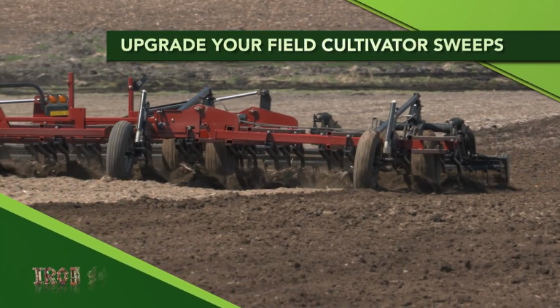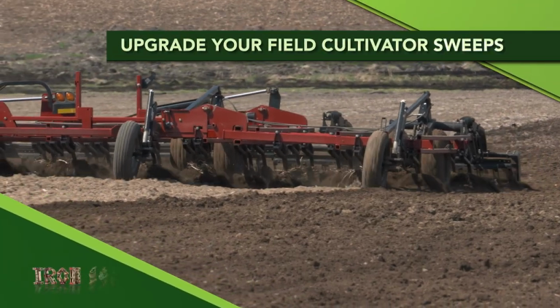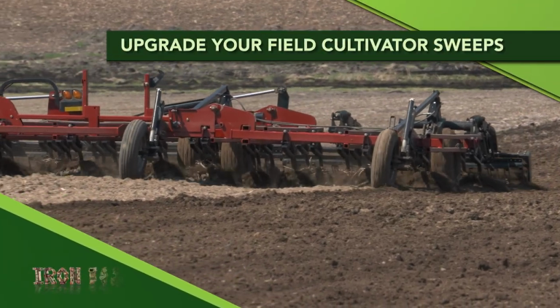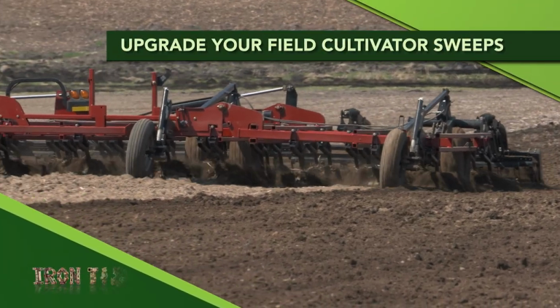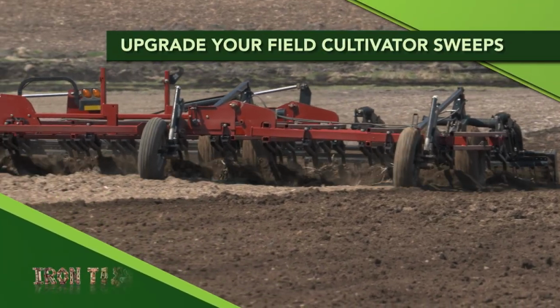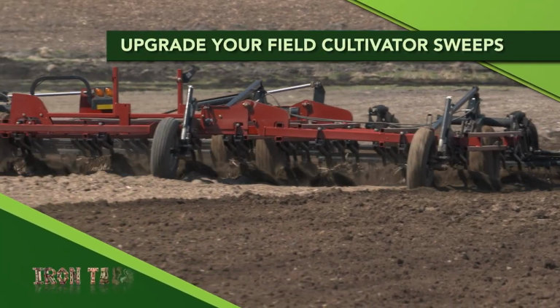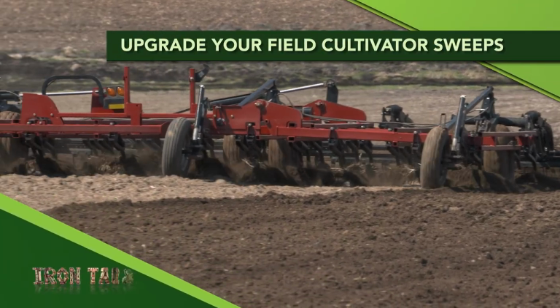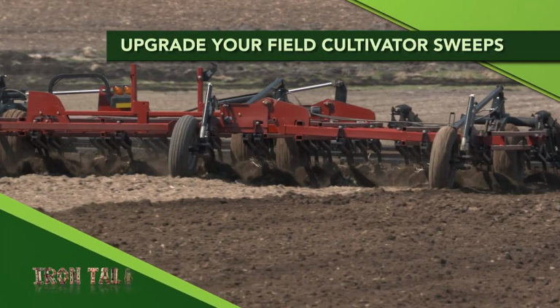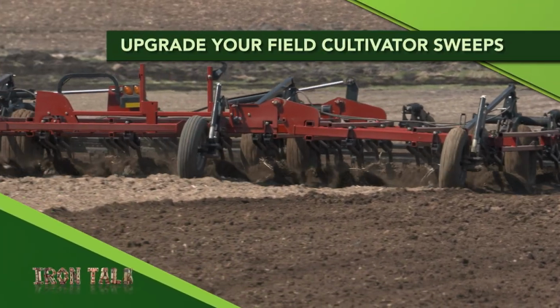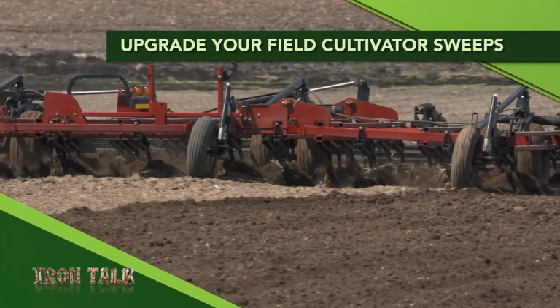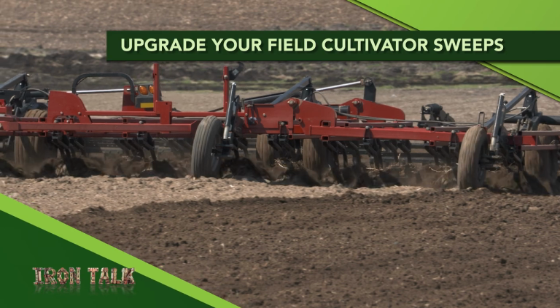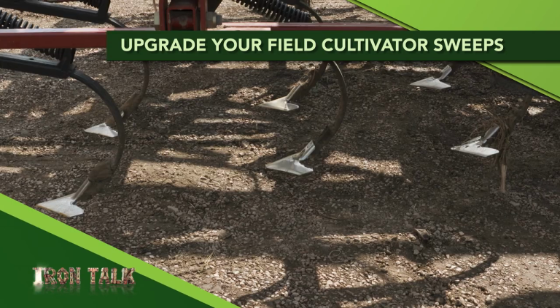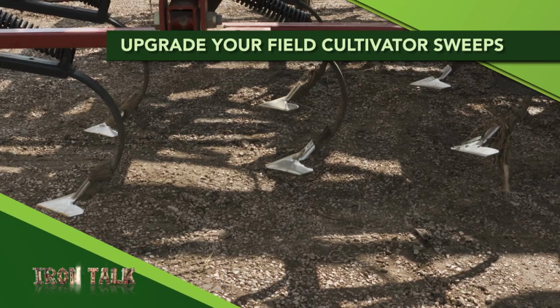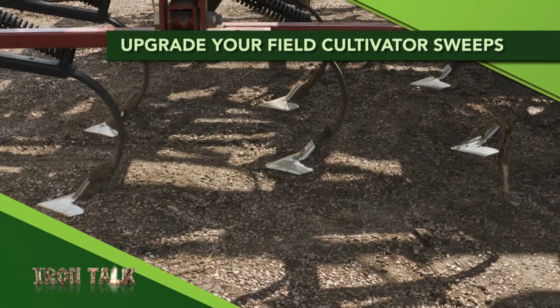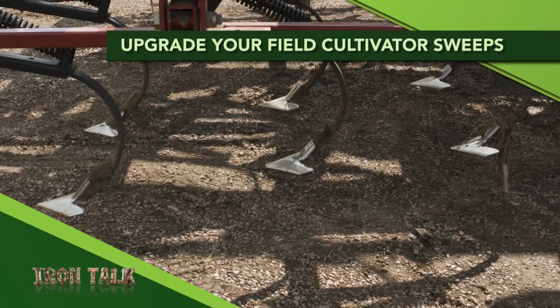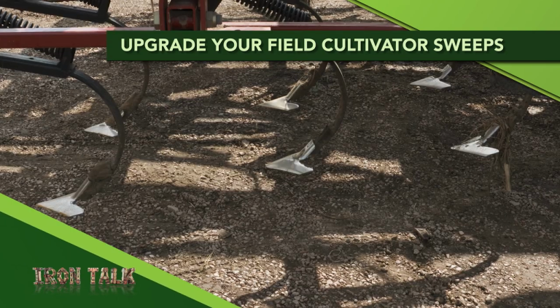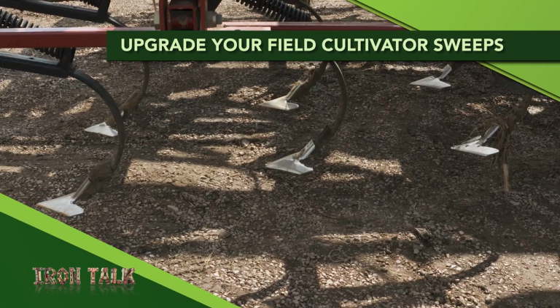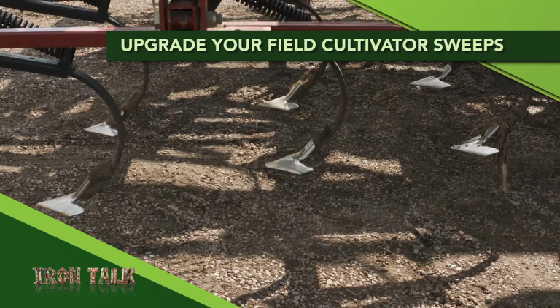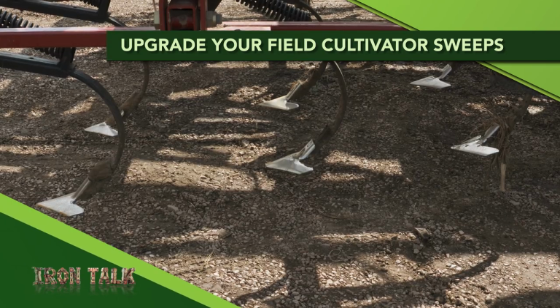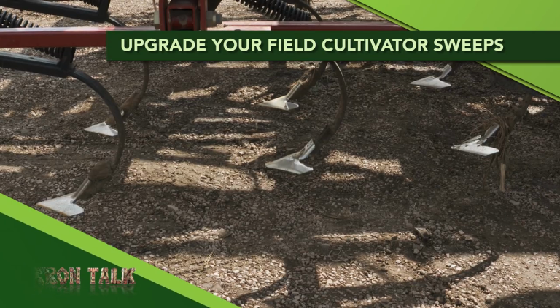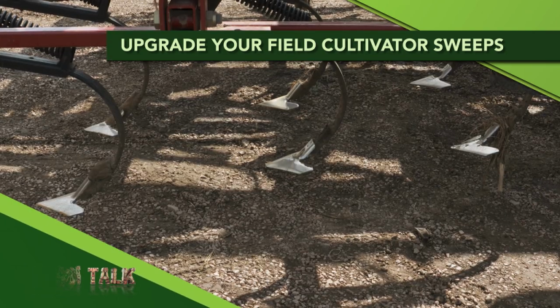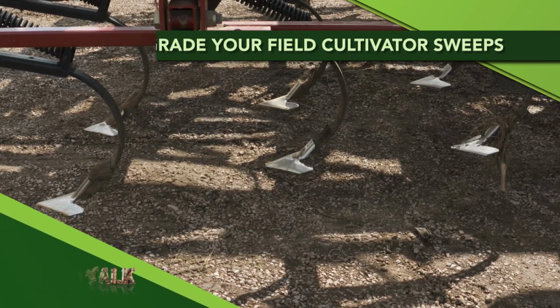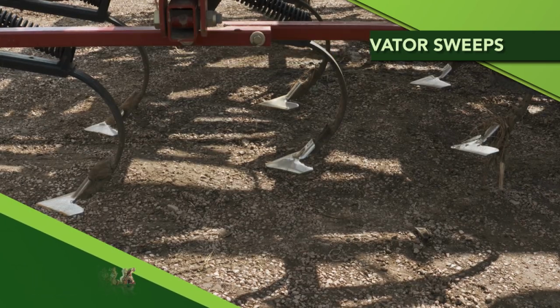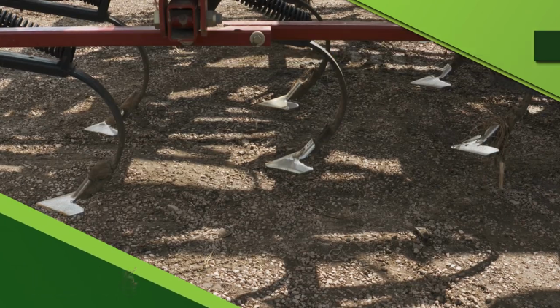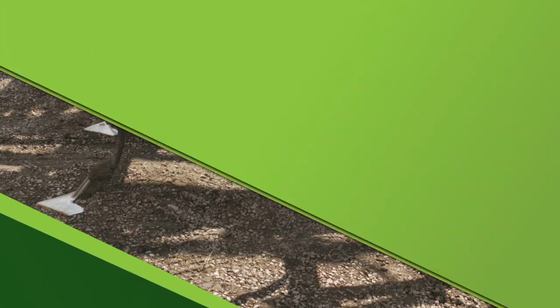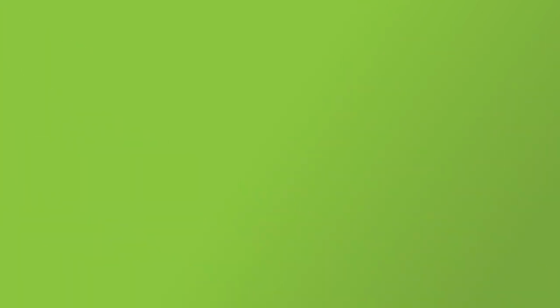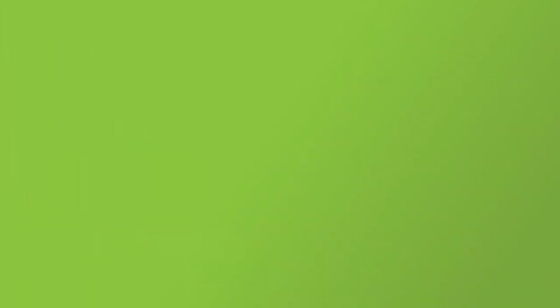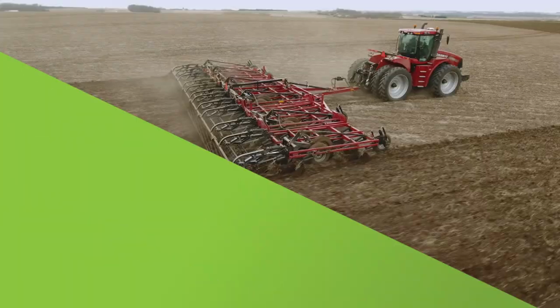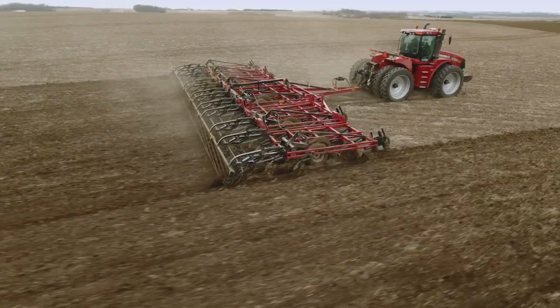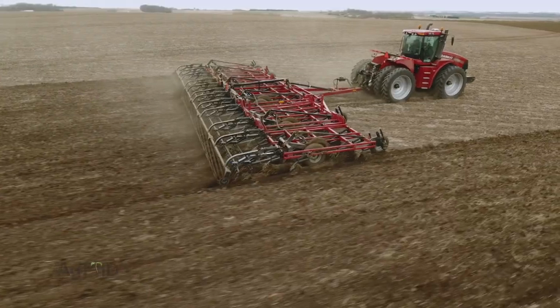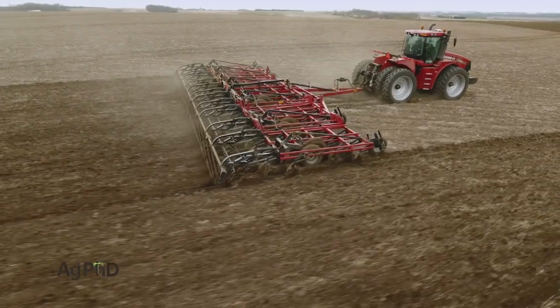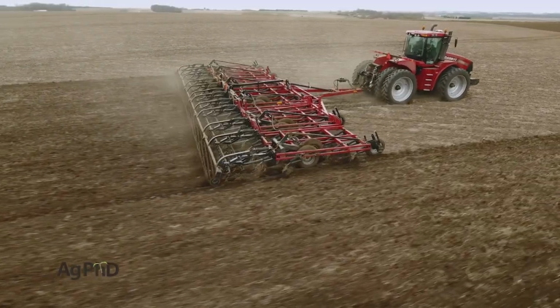How much difference is there in field cultivator sweeps? I ran a test on our farm this year that I'll discuss on today's Iron Talk.